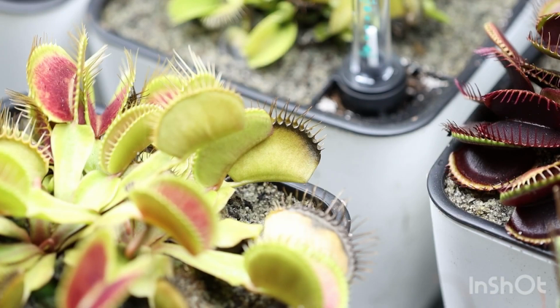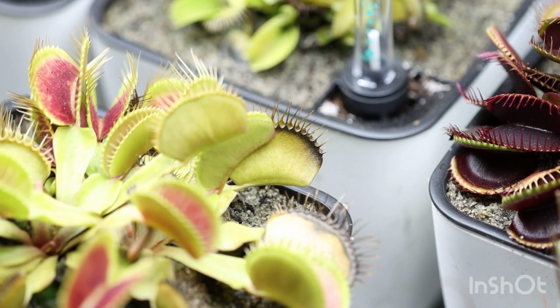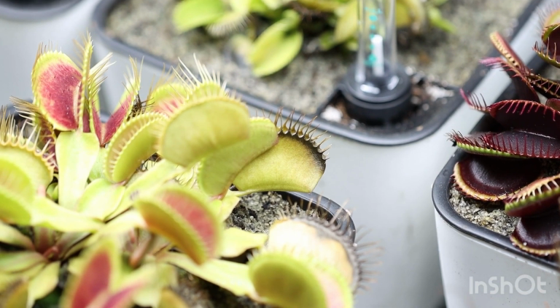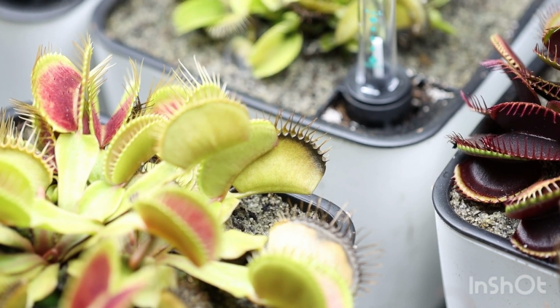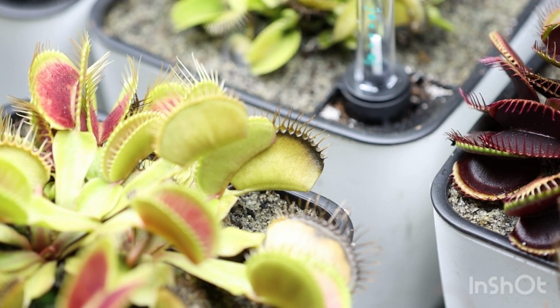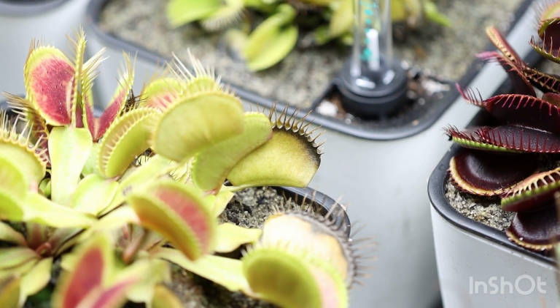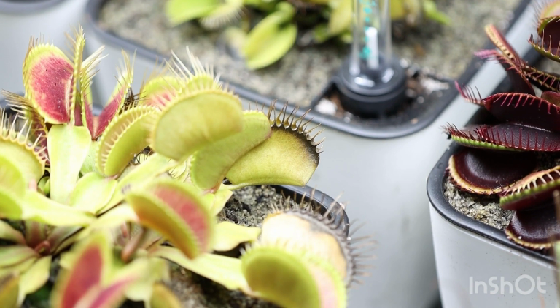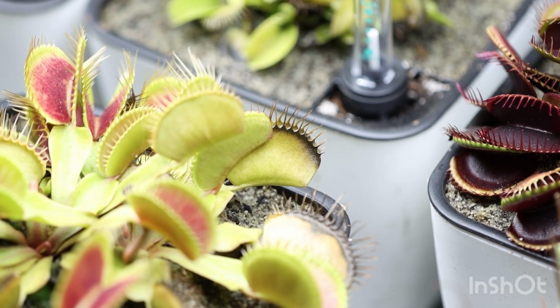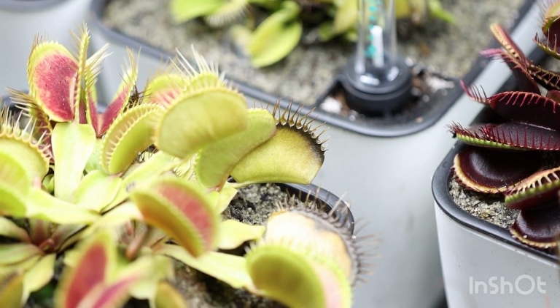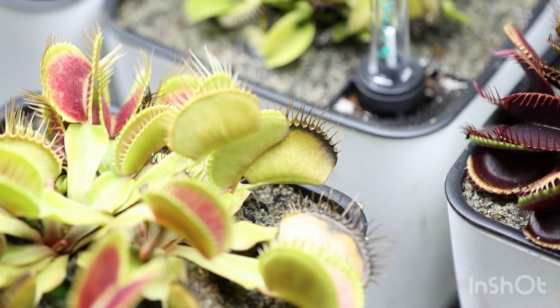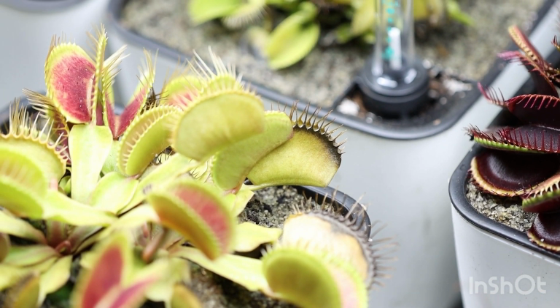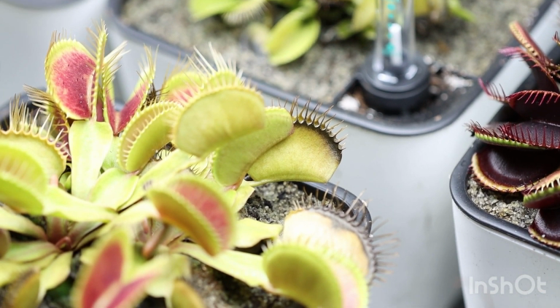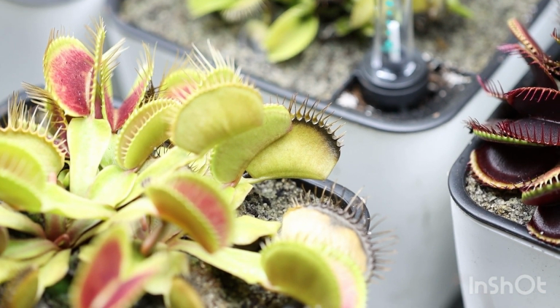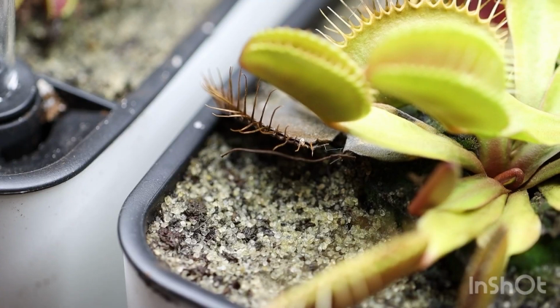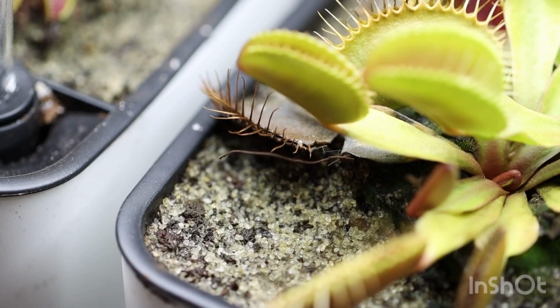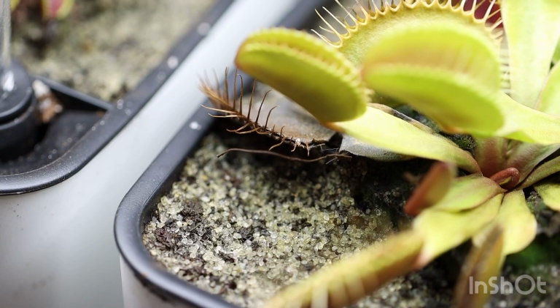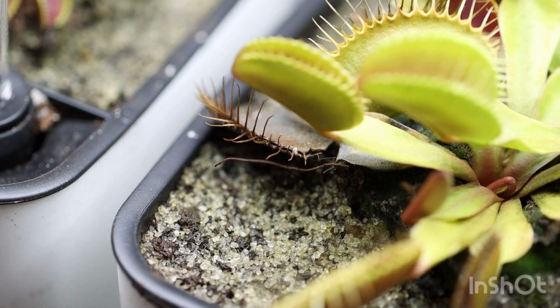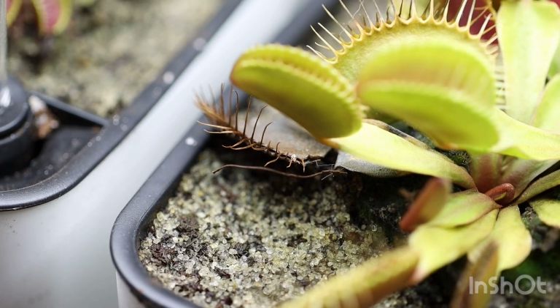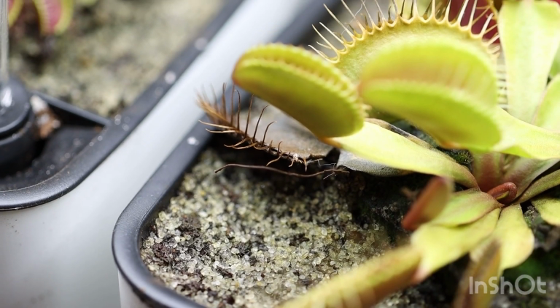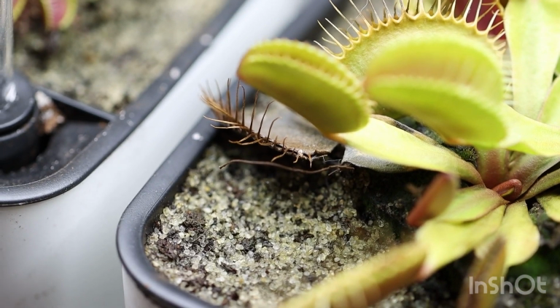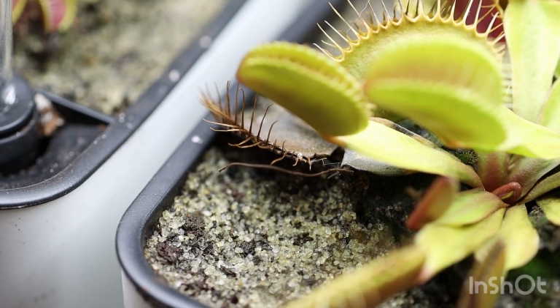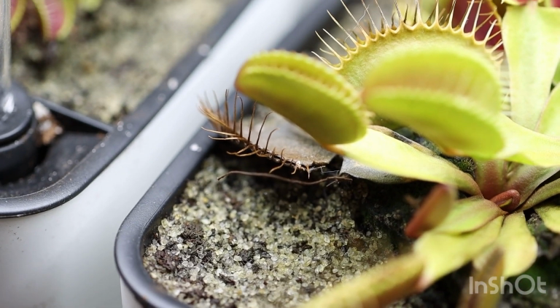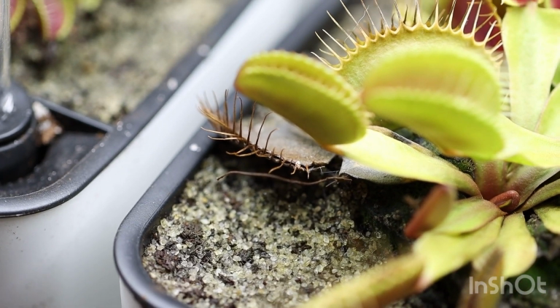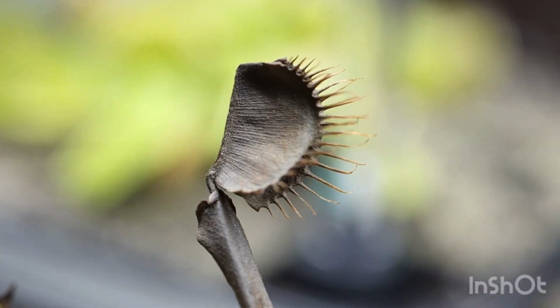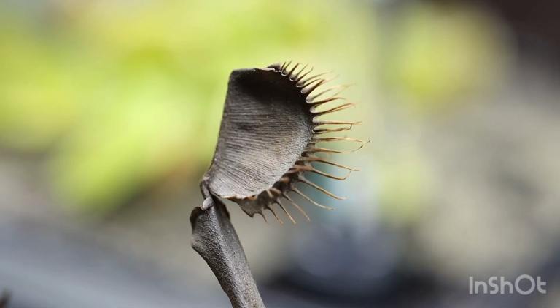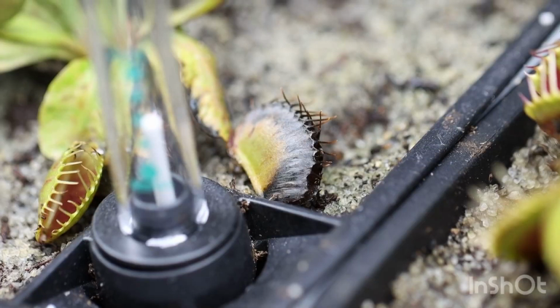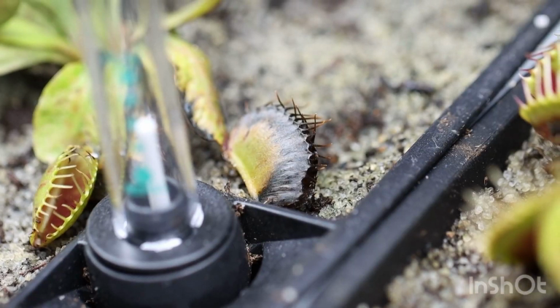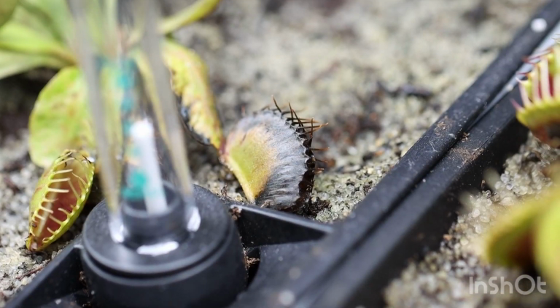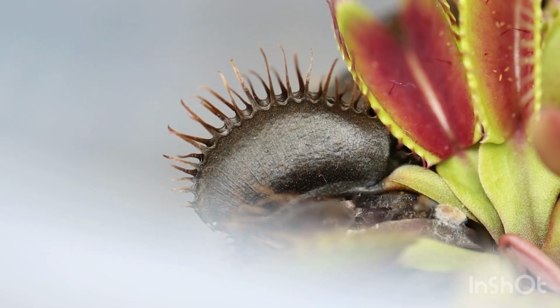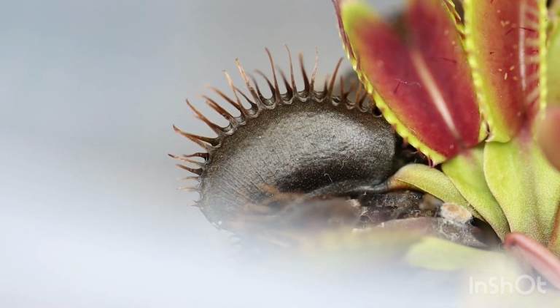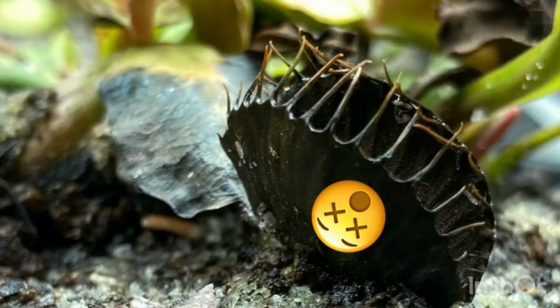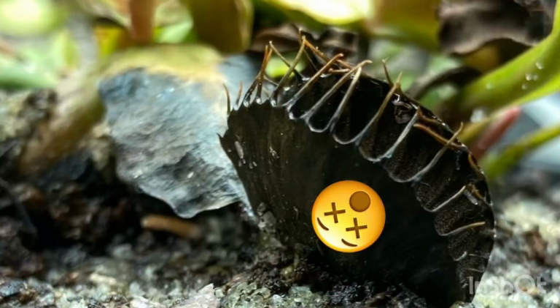Leaves dying on your Venus flytraps is very normal. A sad little trap there — that's normal, normal, normal, normal, normal.